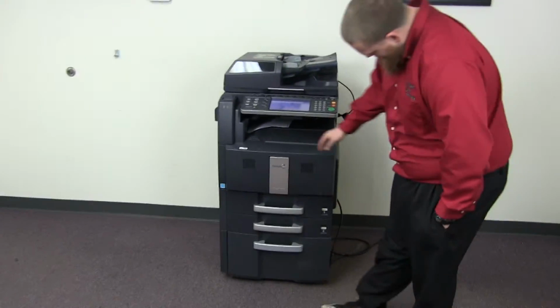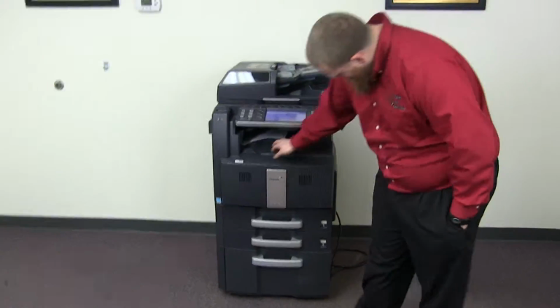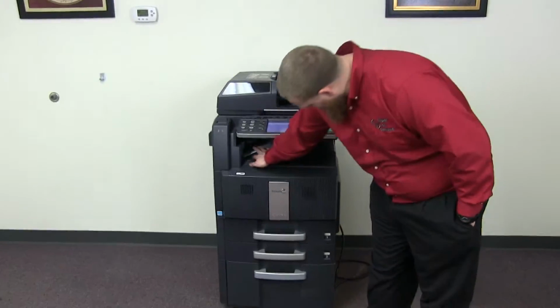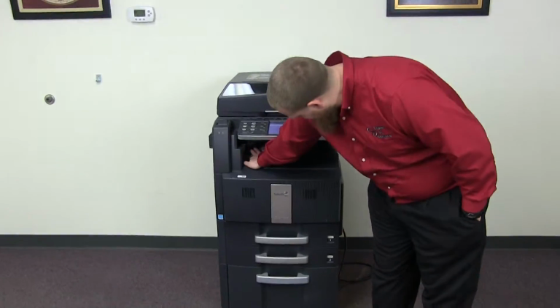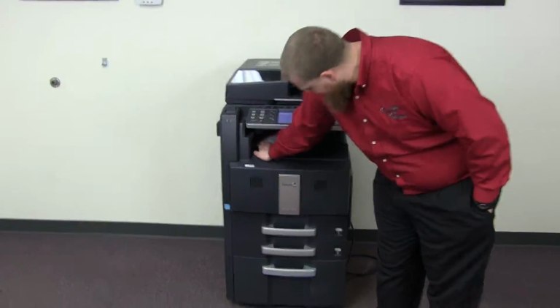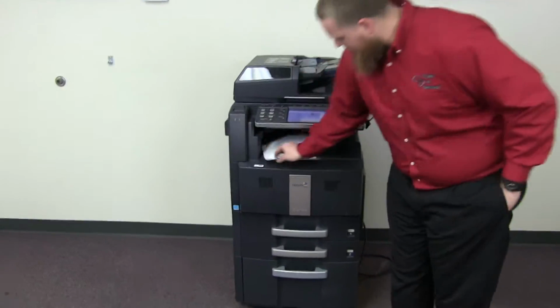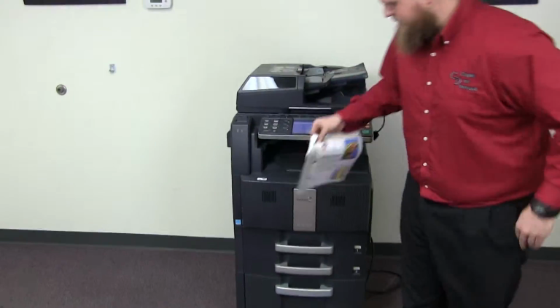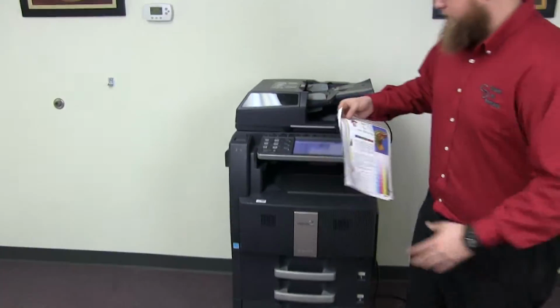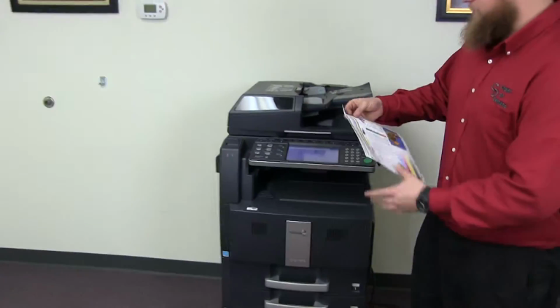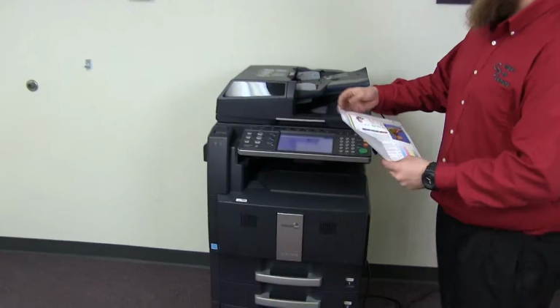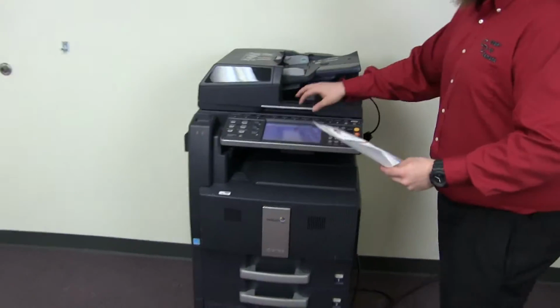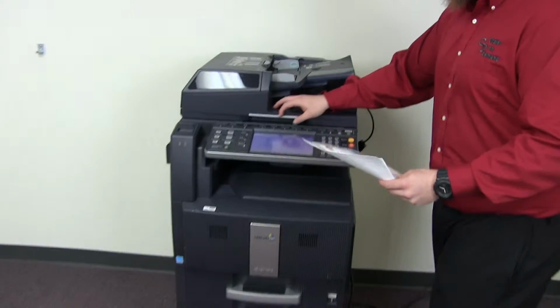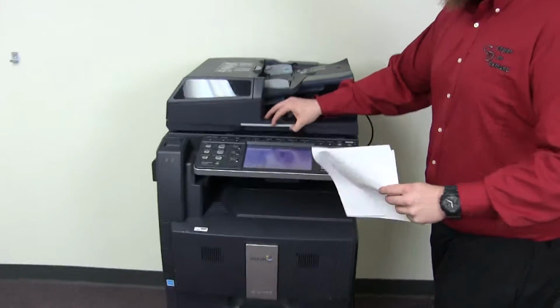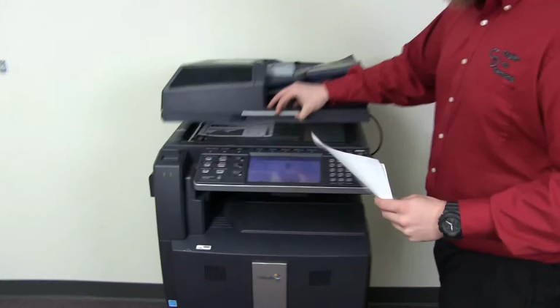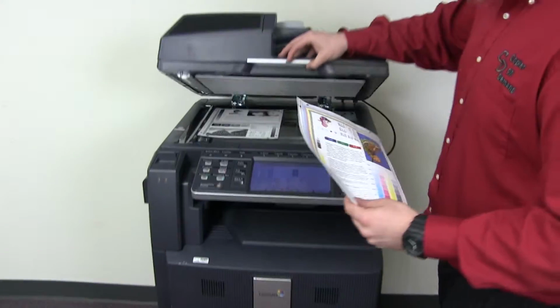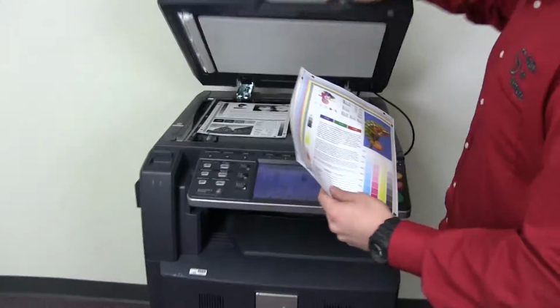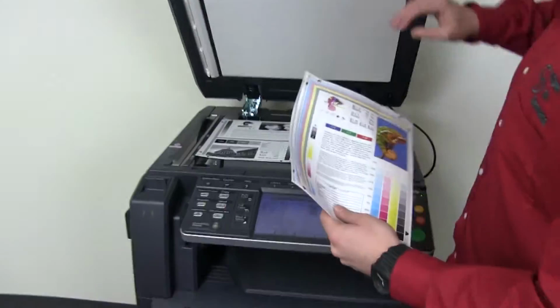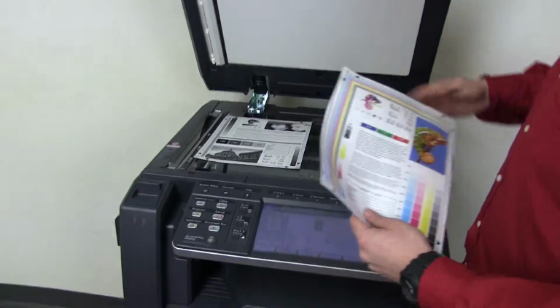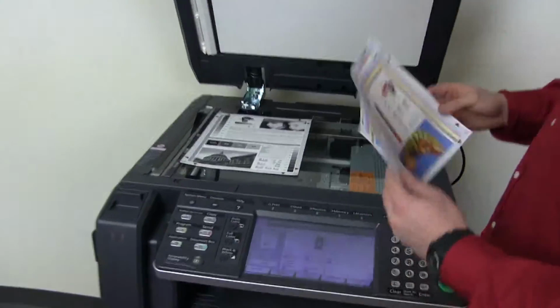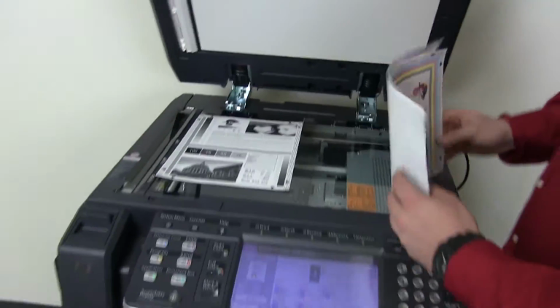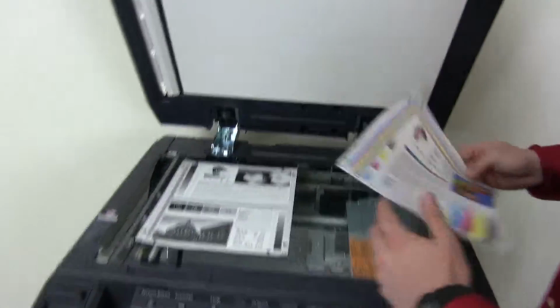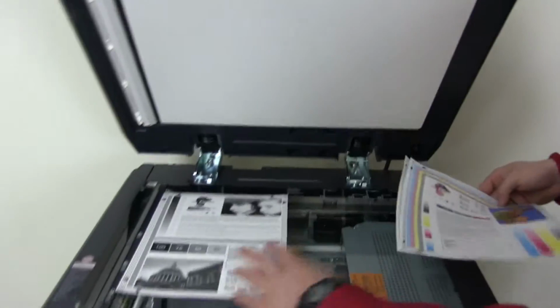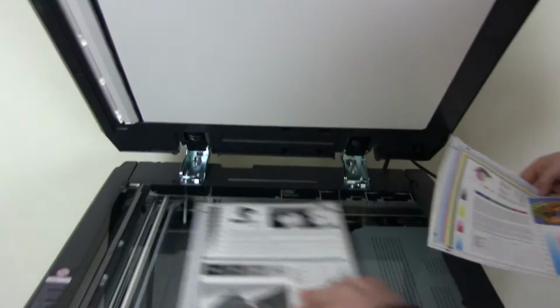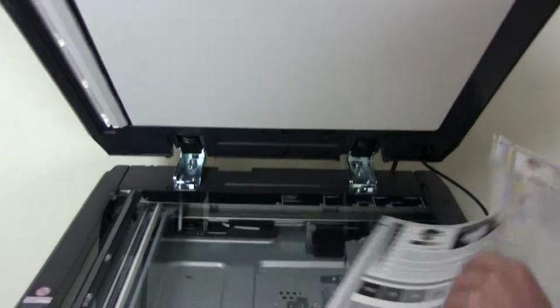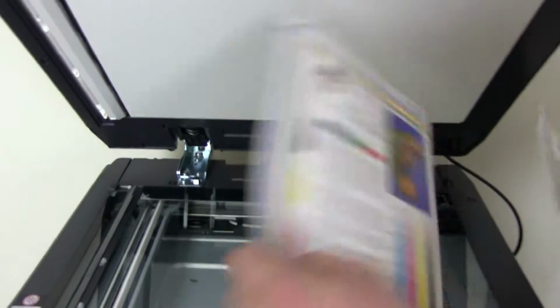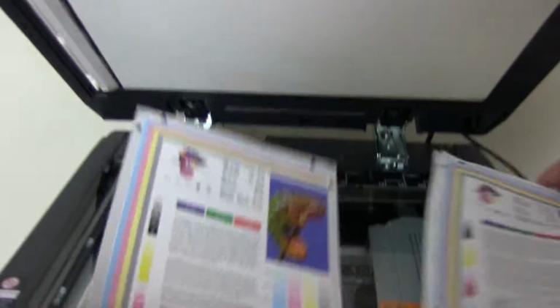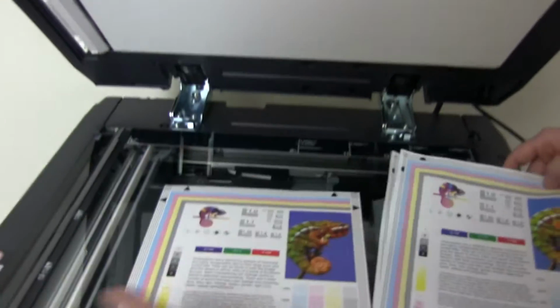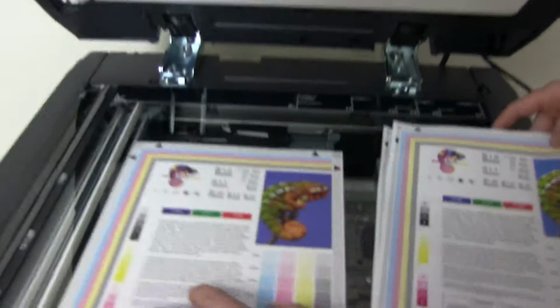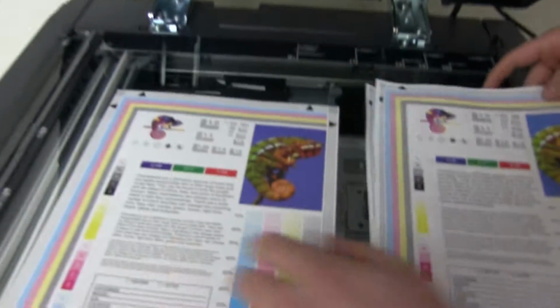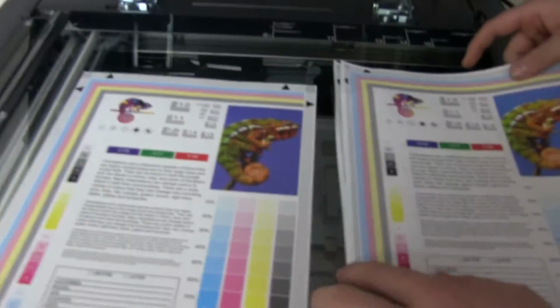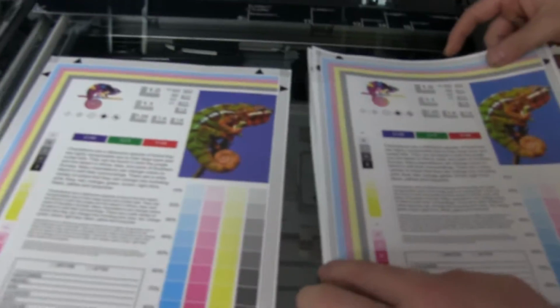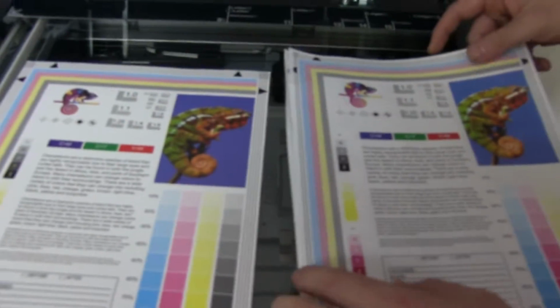Okay, here we have our test copies. We'll go ahead and place them on the glass next to our chart so you can get a good look at the color image on this machine.